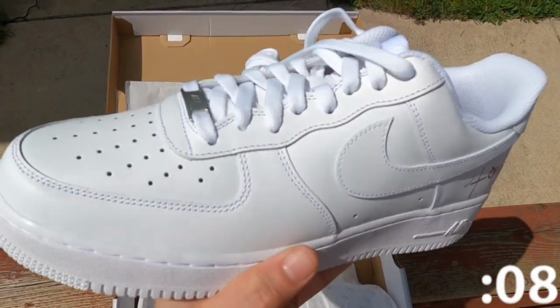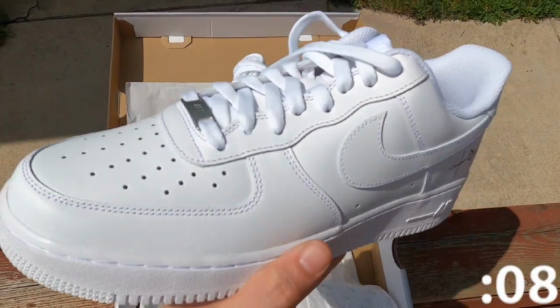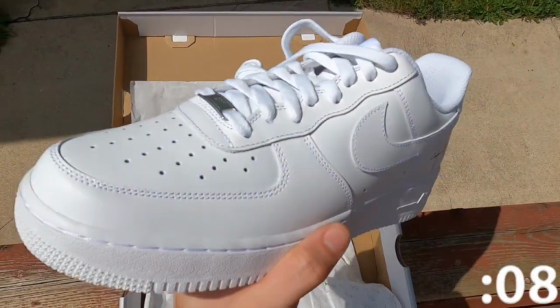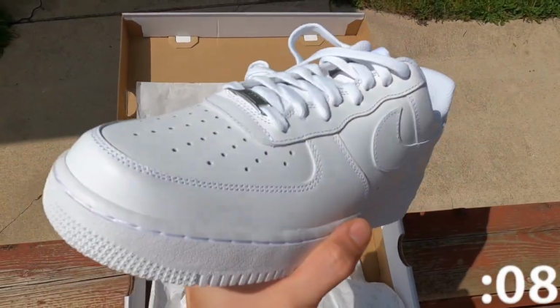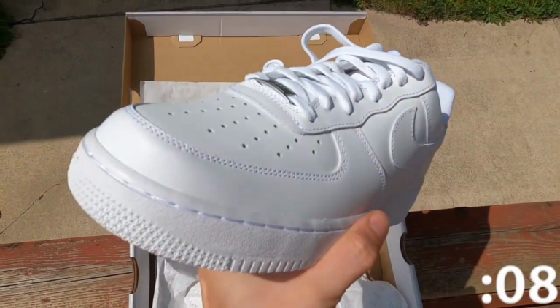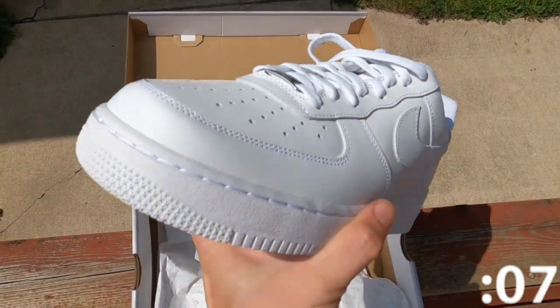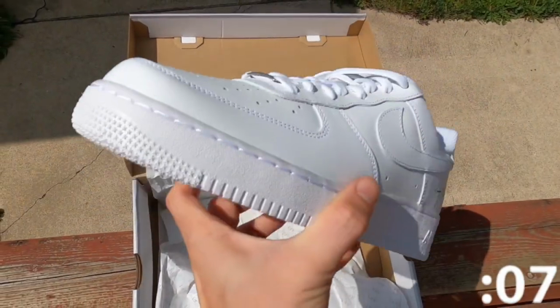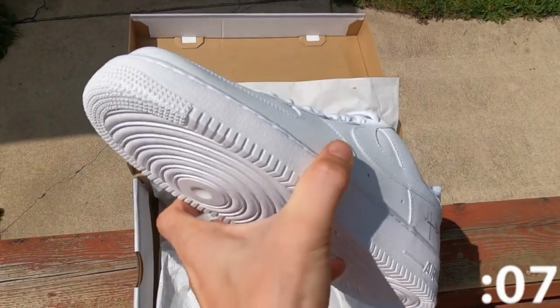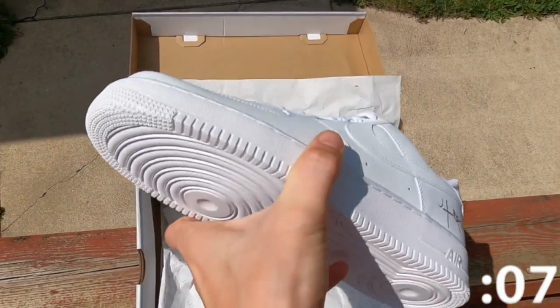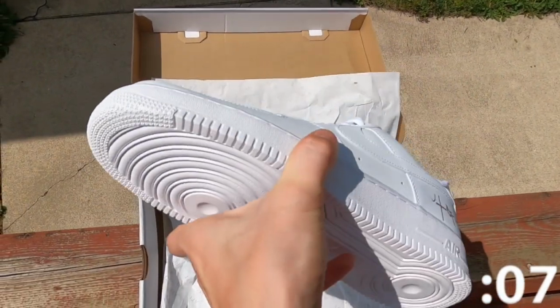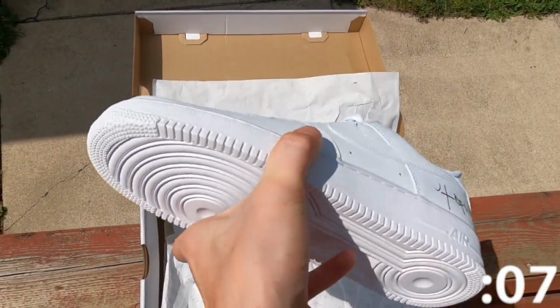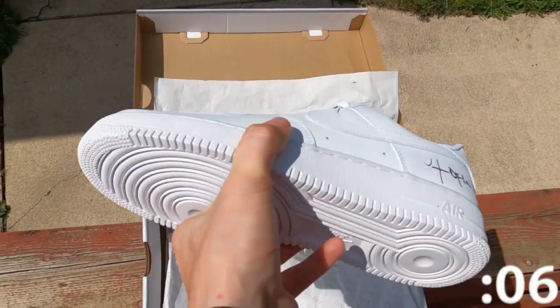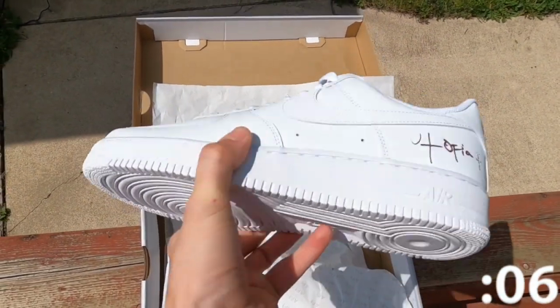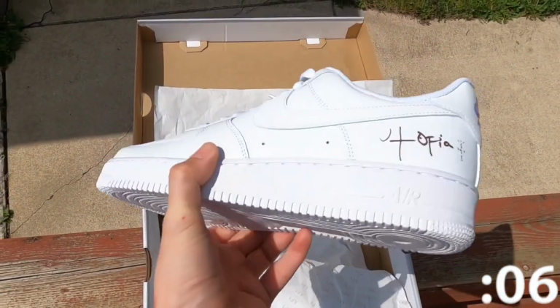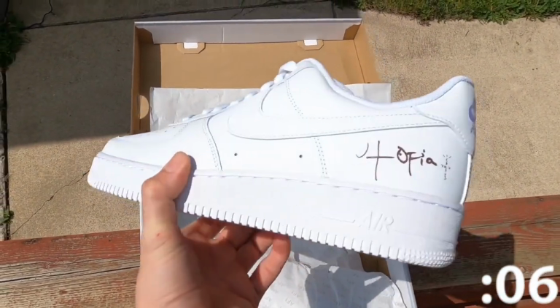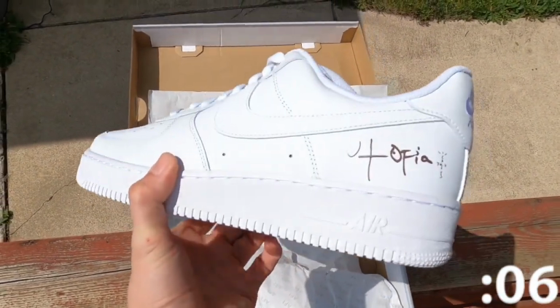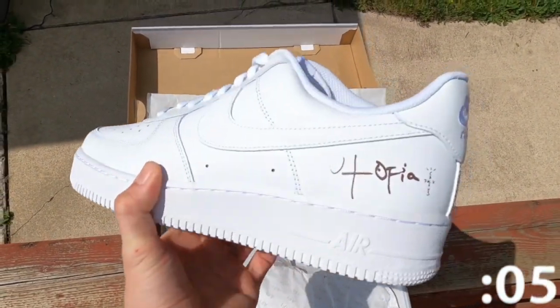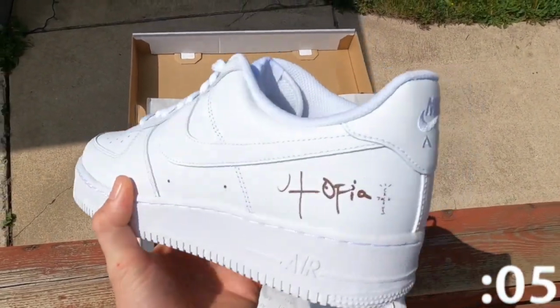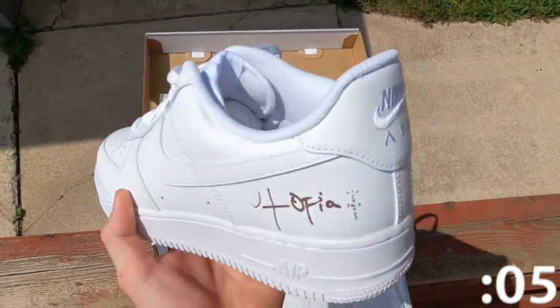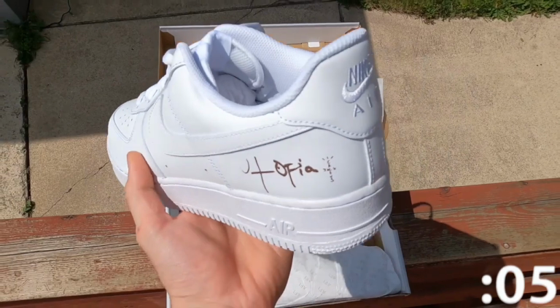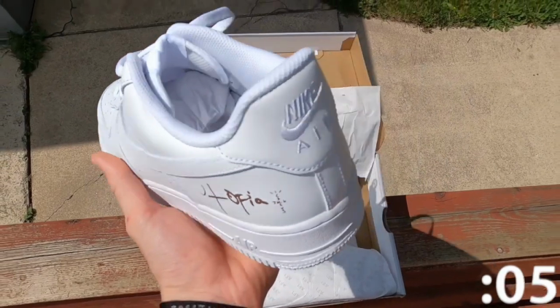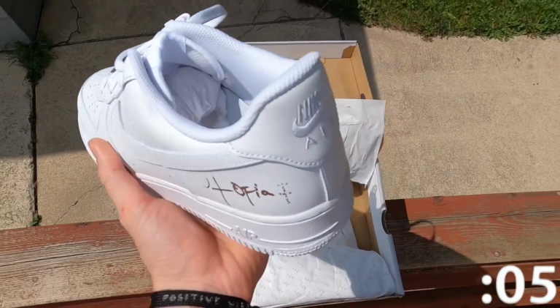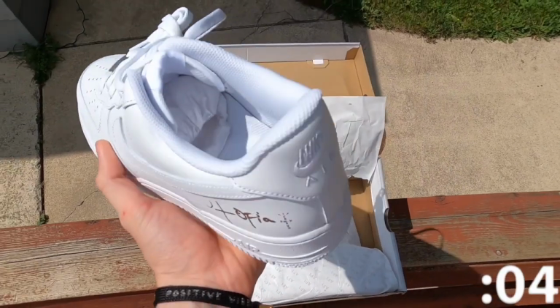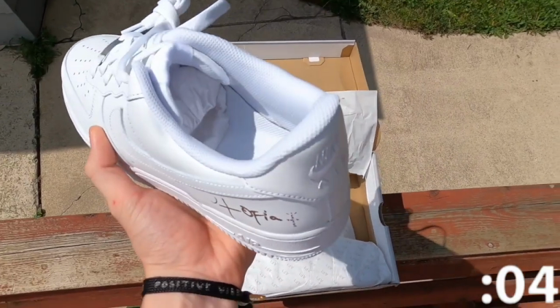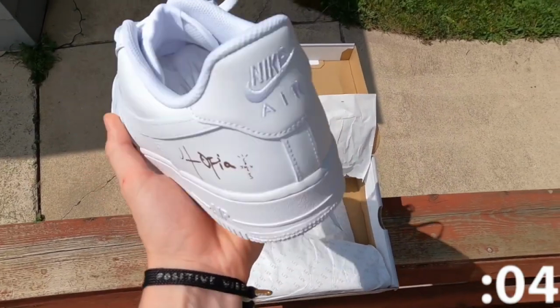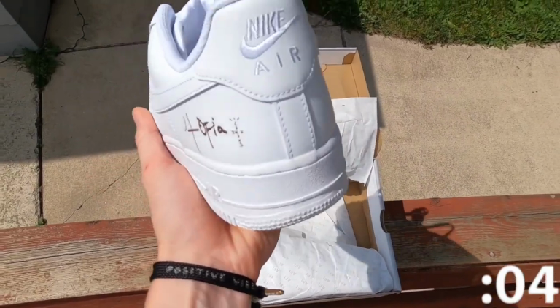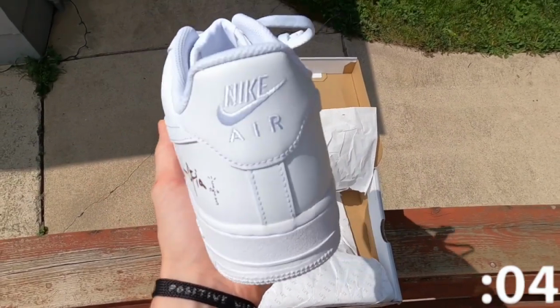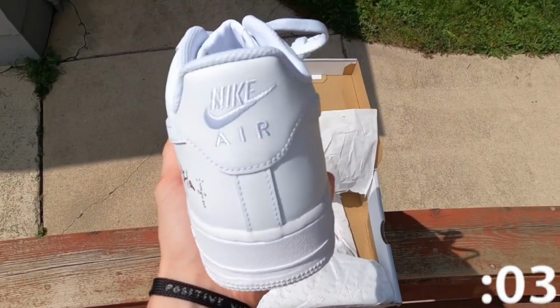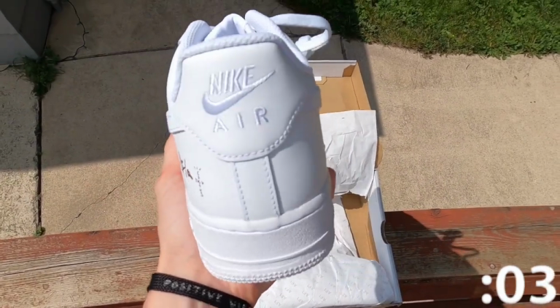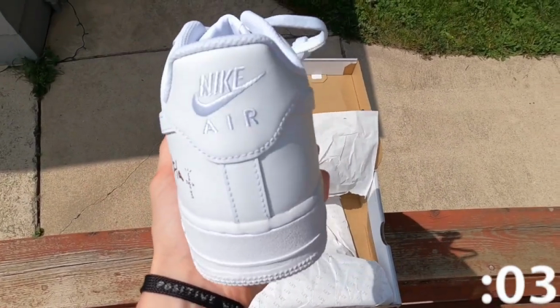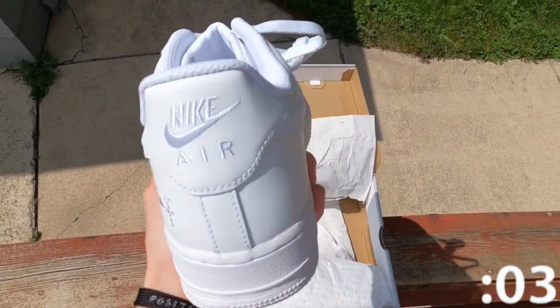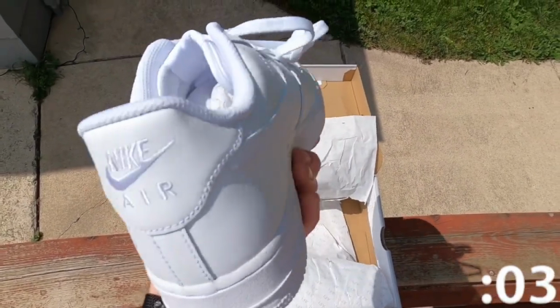Well, this has been One-Minute Sneaker Reviews. I hope you enjoyed. Thank you for all of your support, and have a great day.